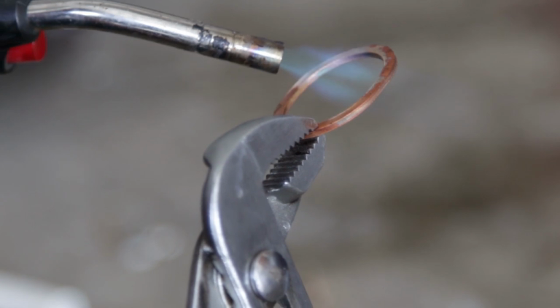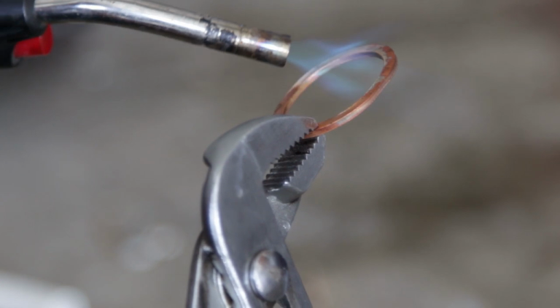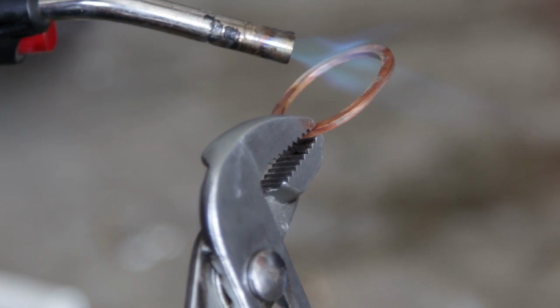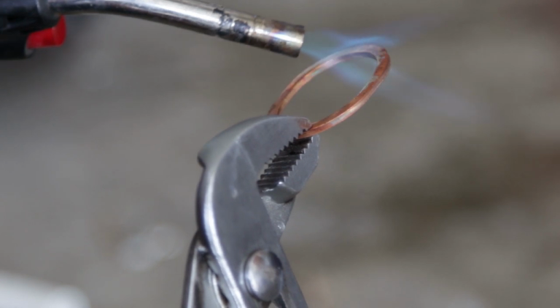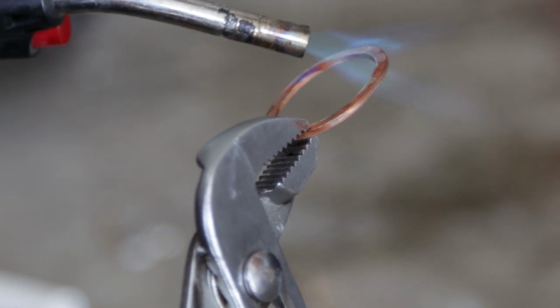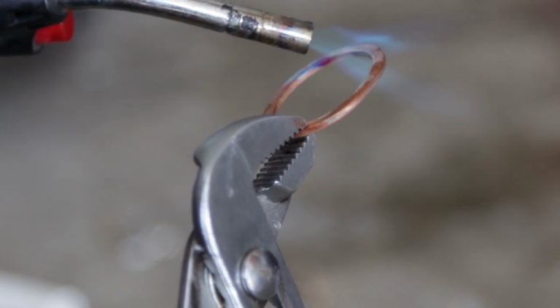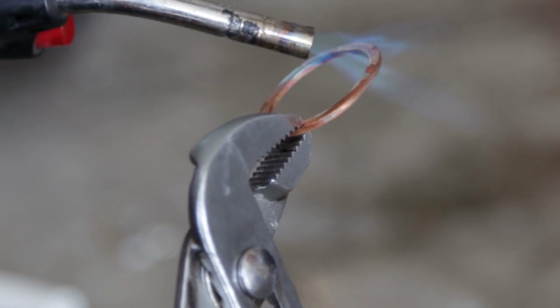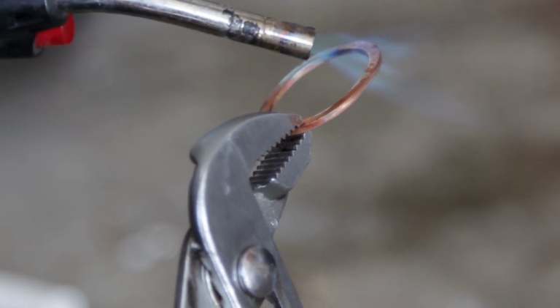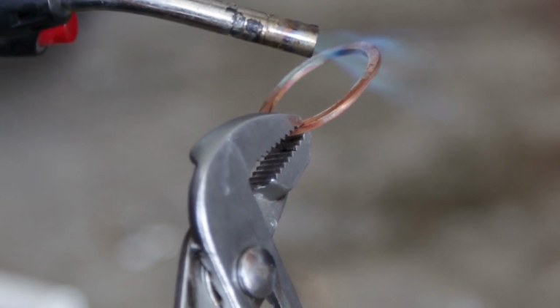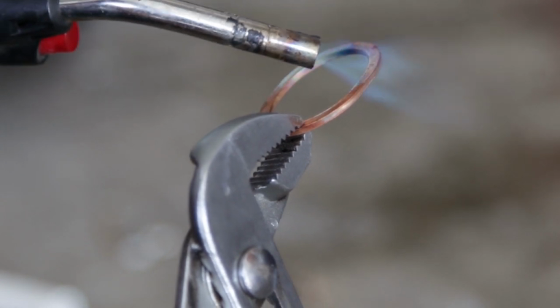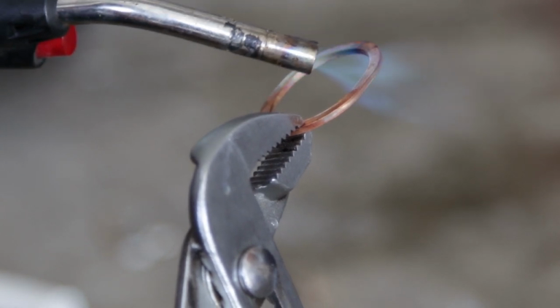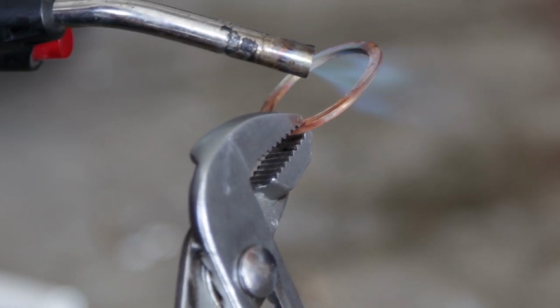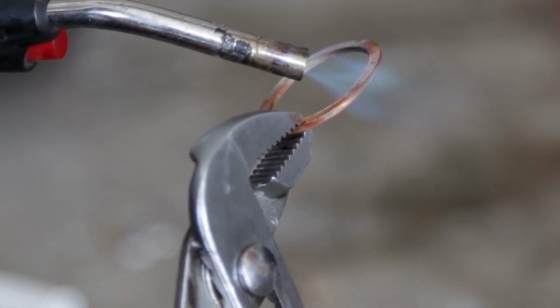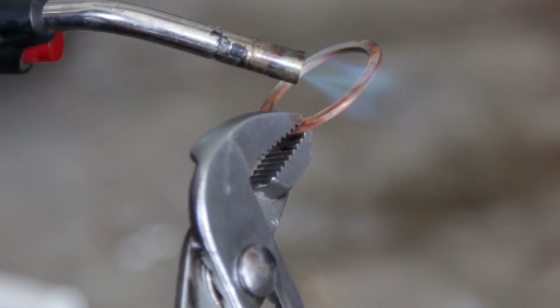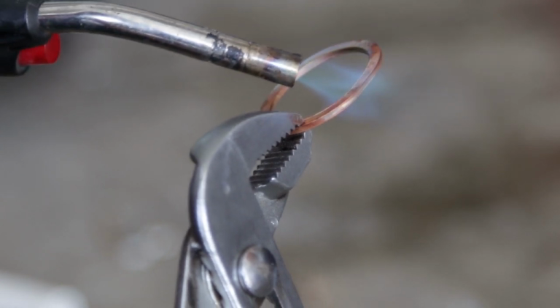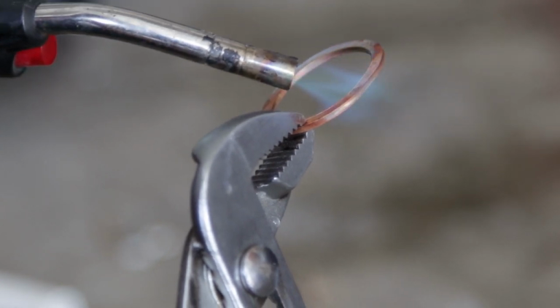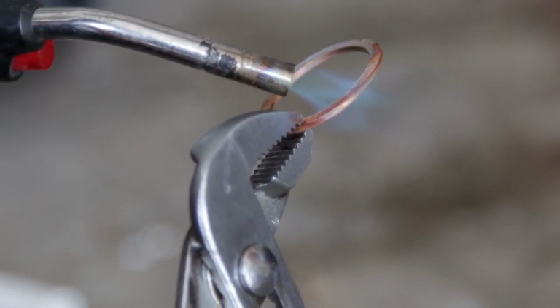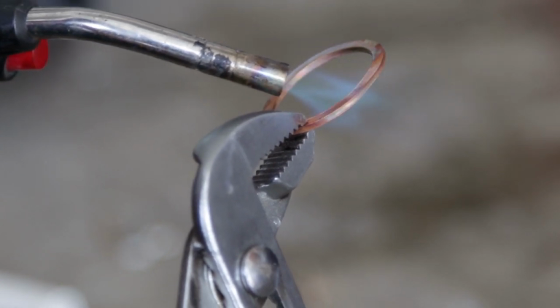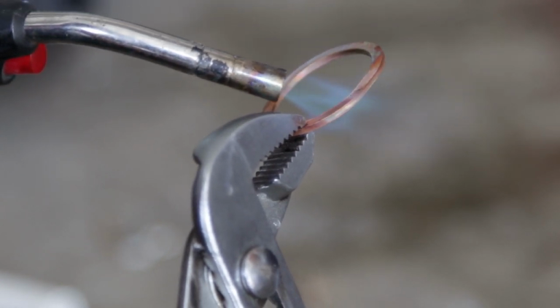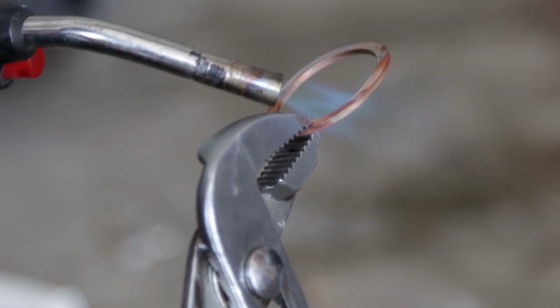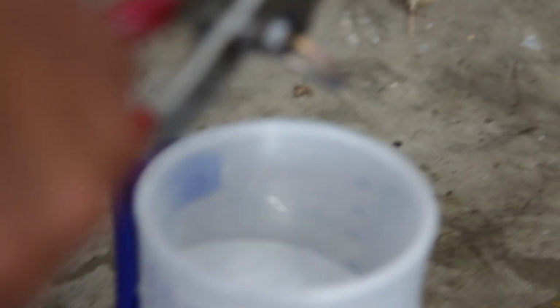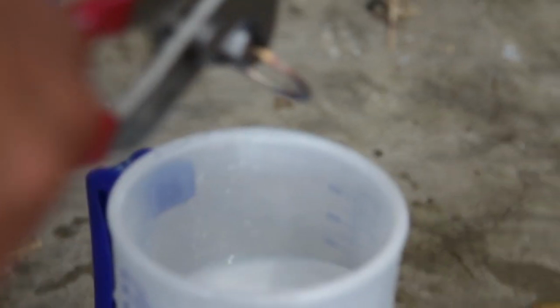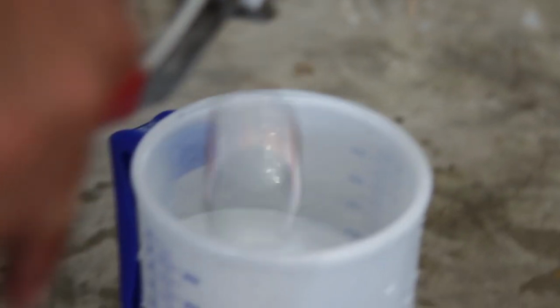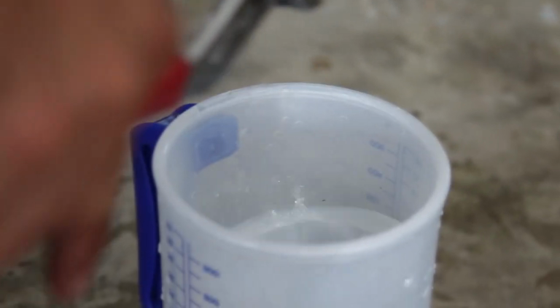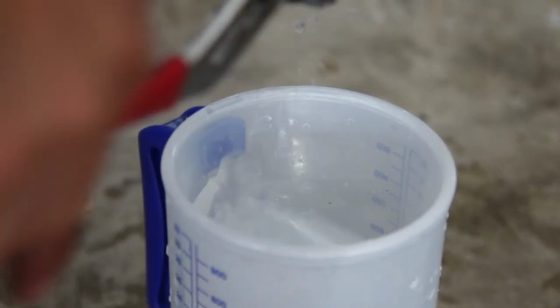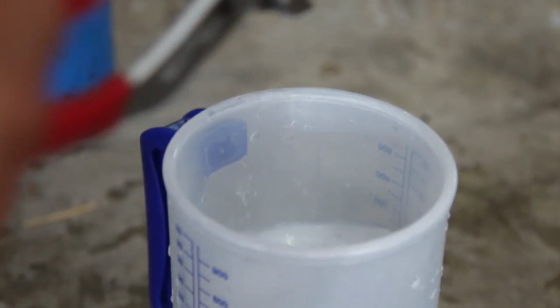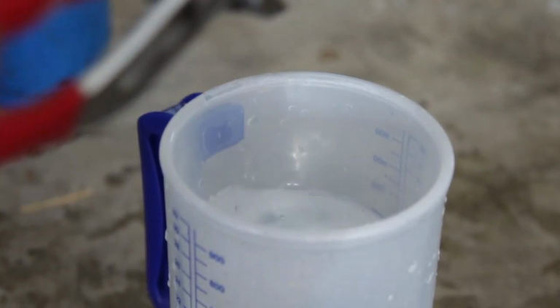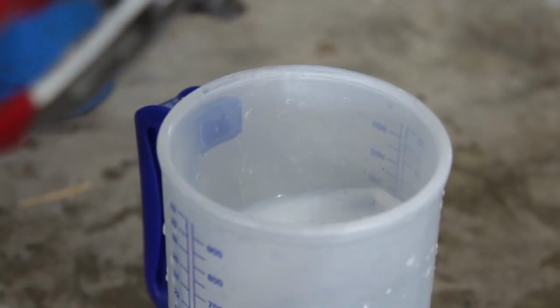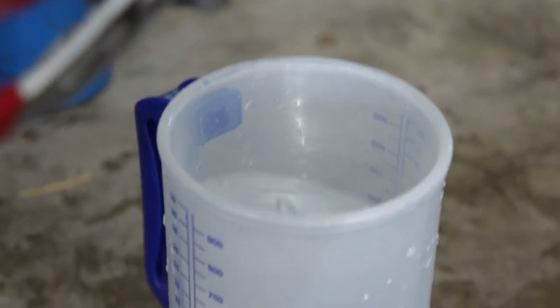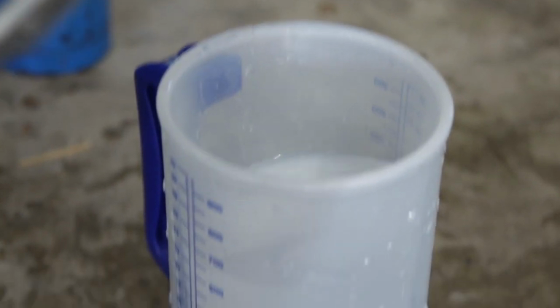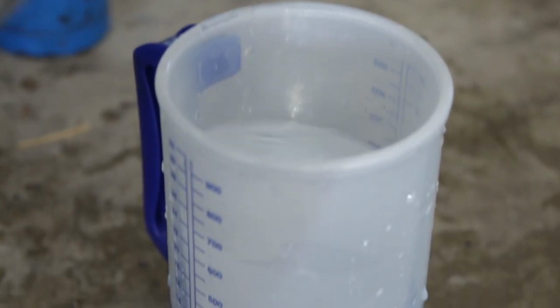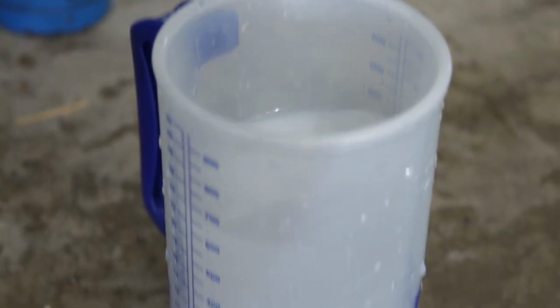Then we annealed the exhaust gaskets. Now if you're wondering what this is for — it's important.